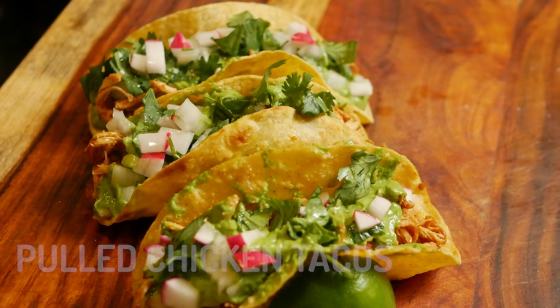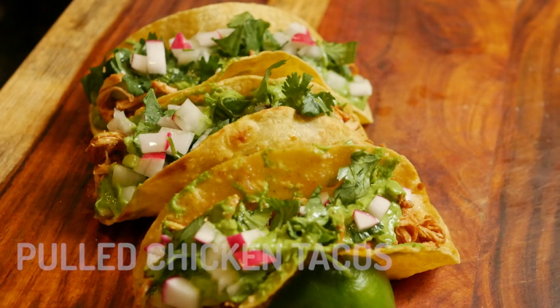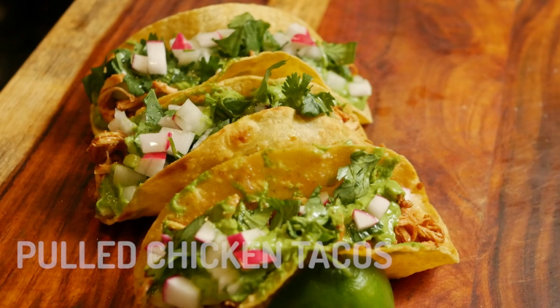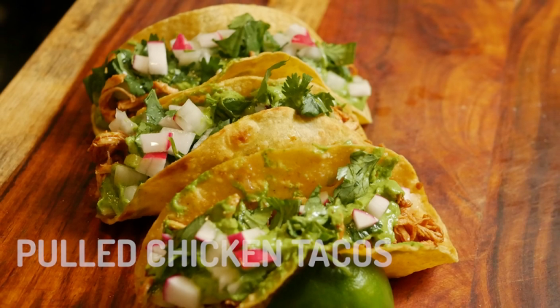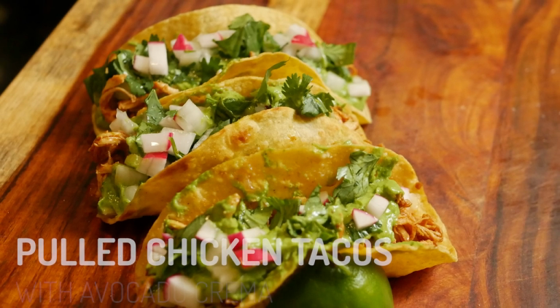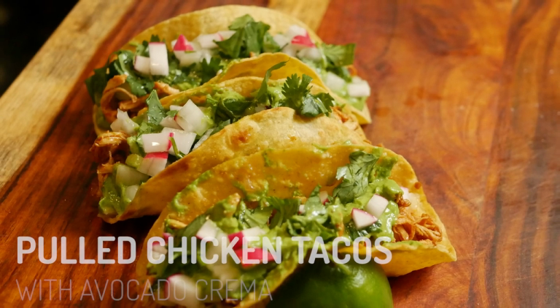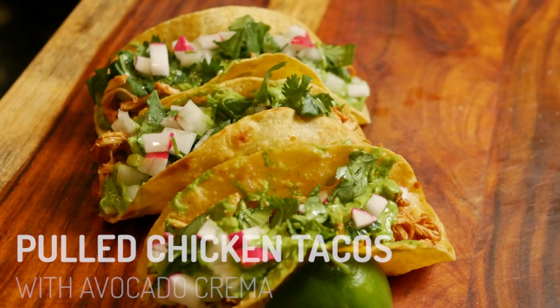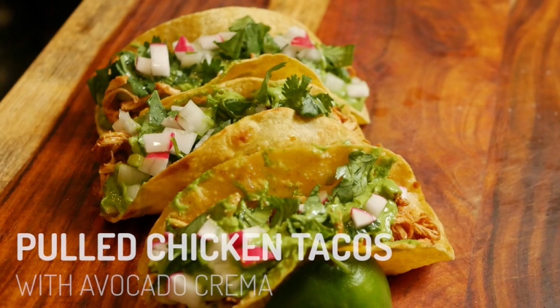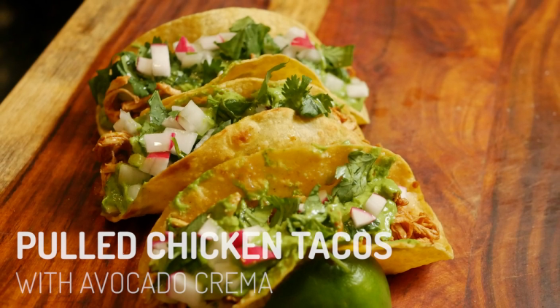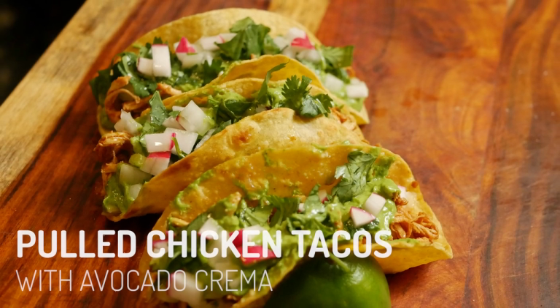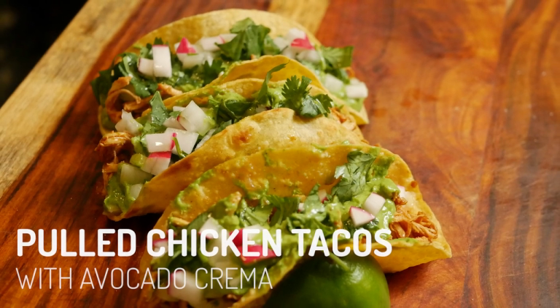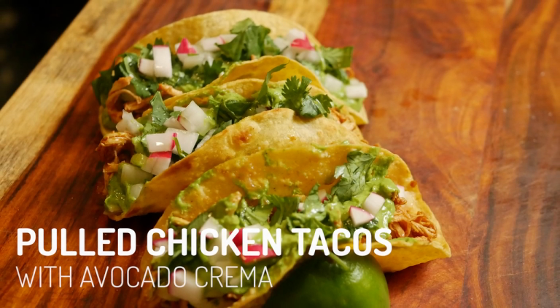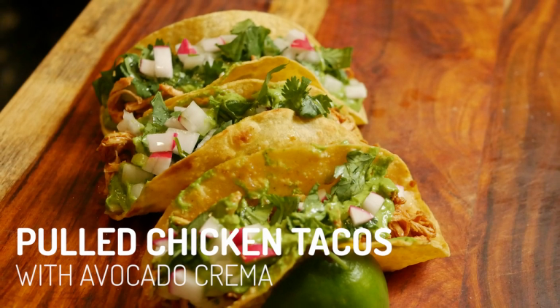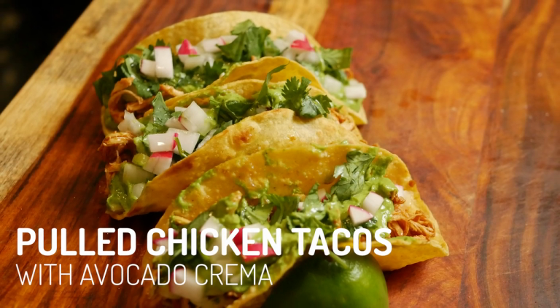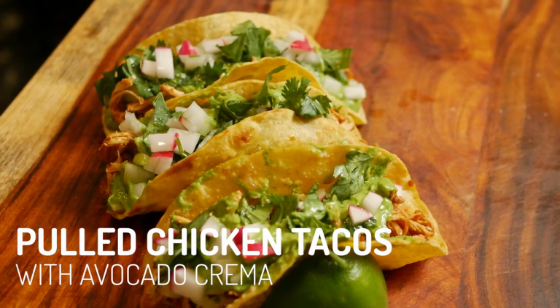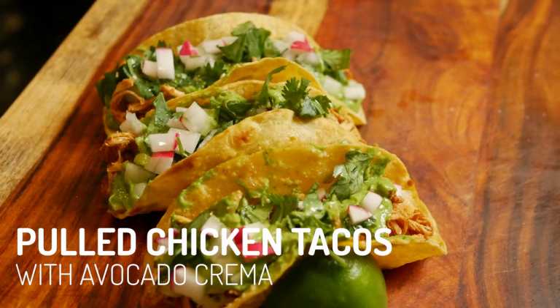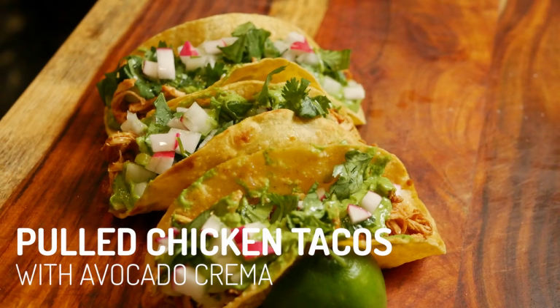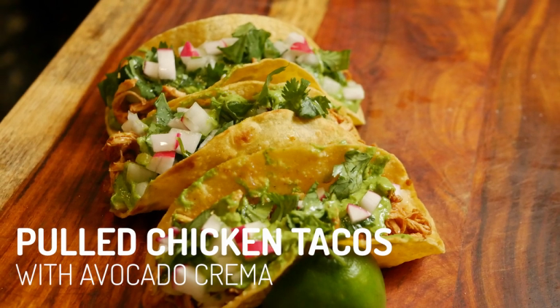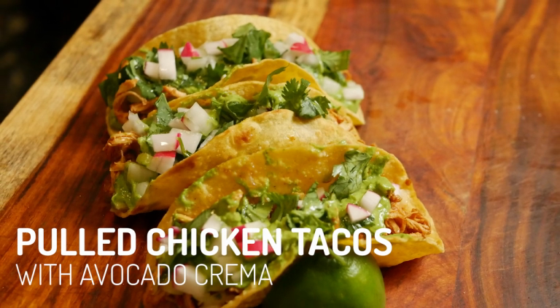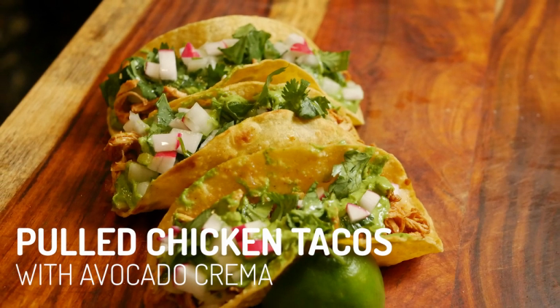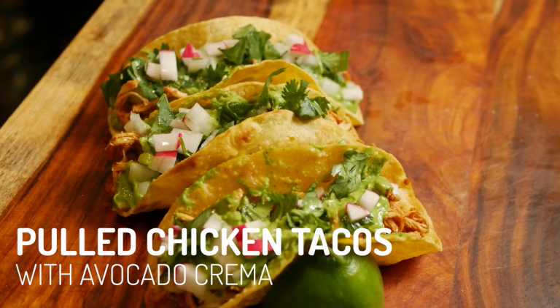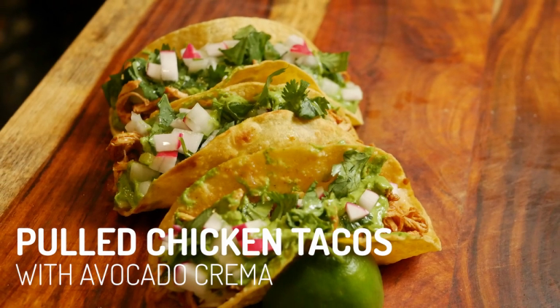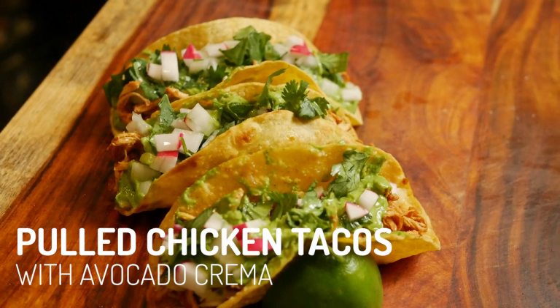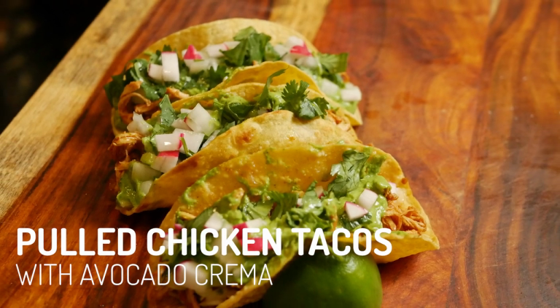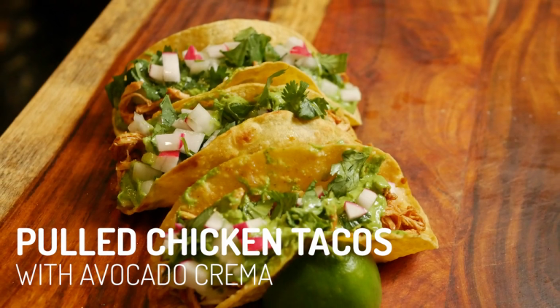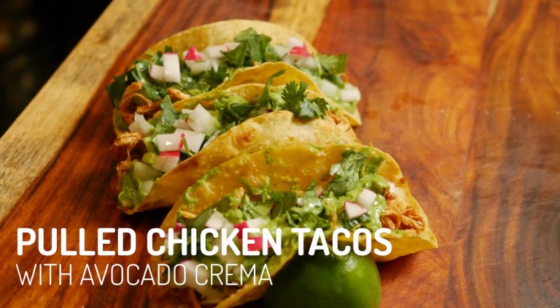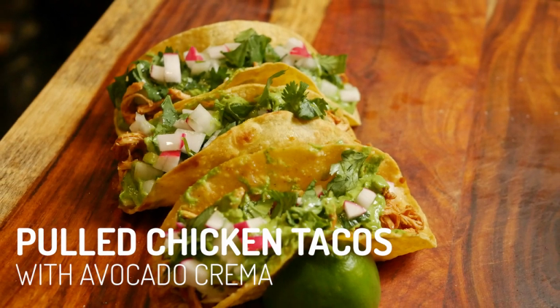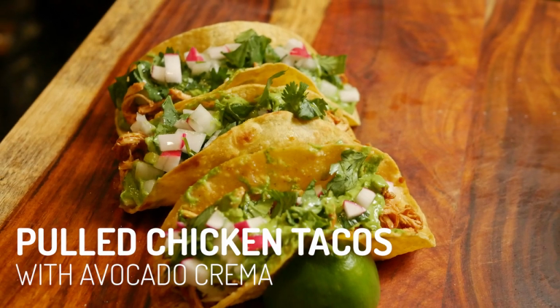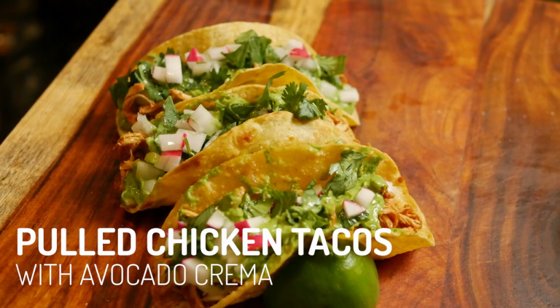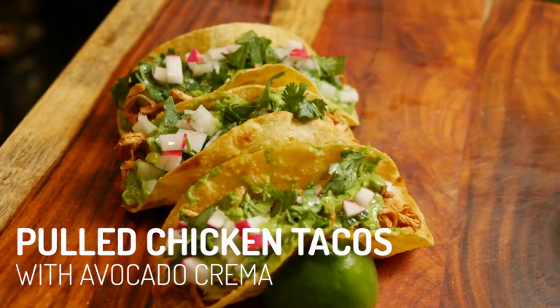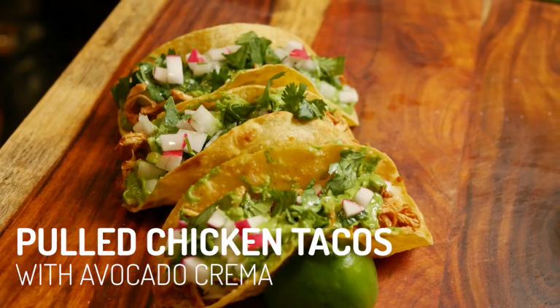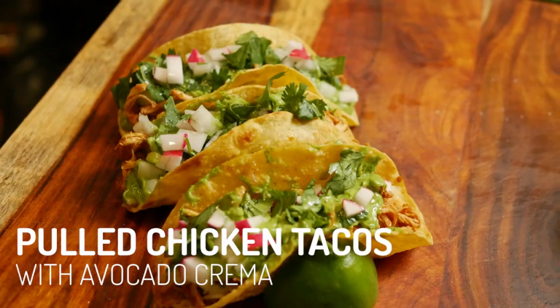Anytime is a good time for tacos, especially when it's the type with pulled chicken and avocado crema.